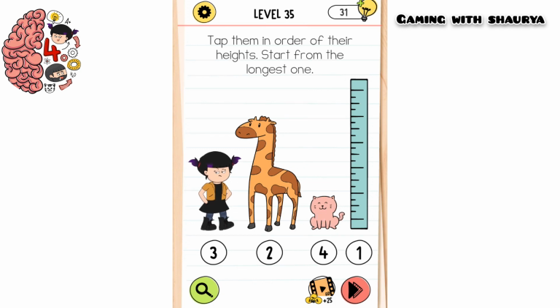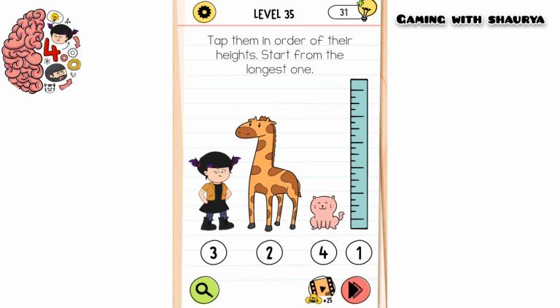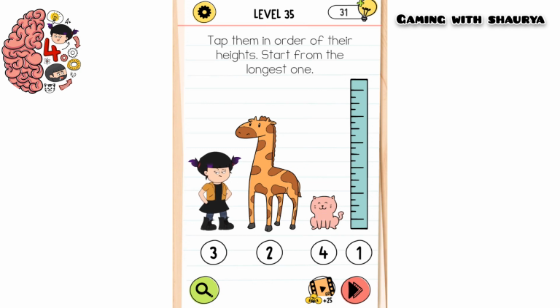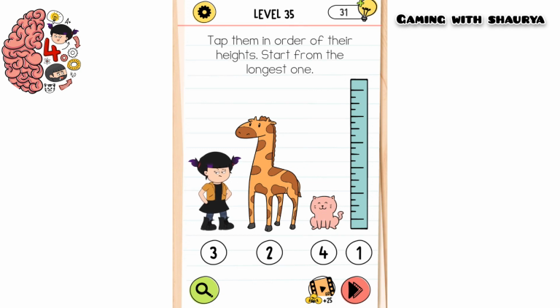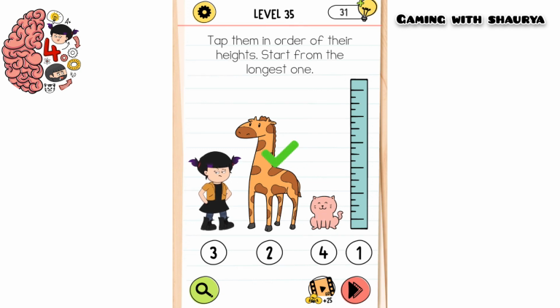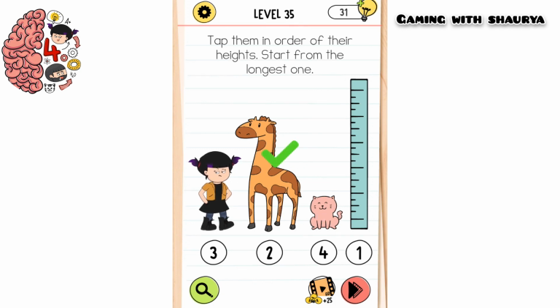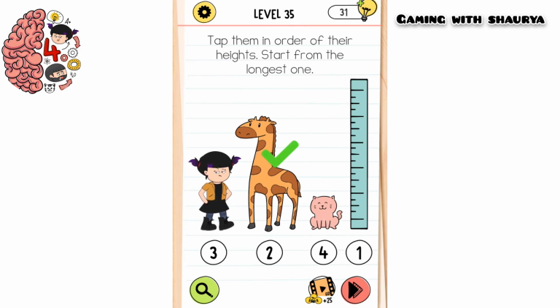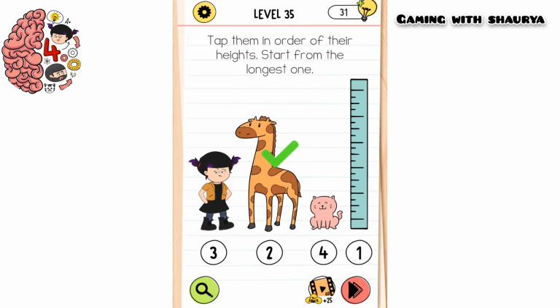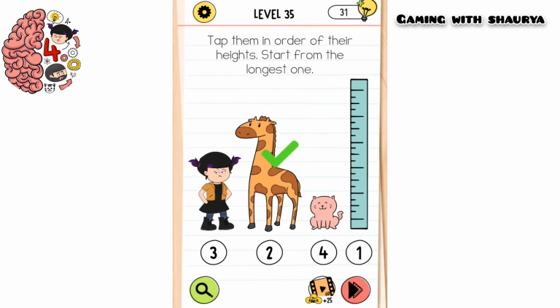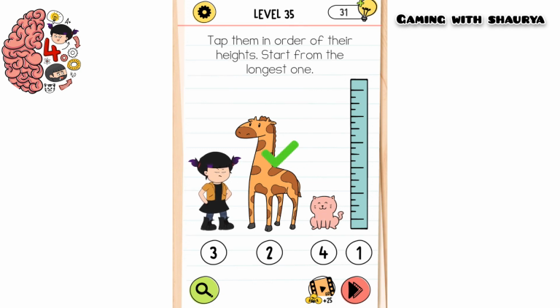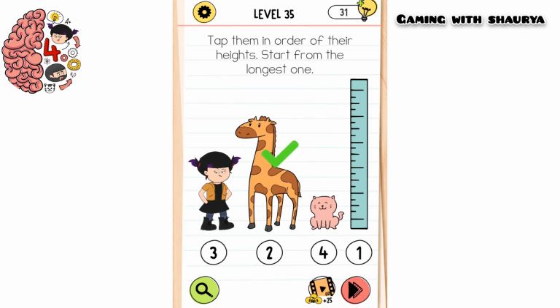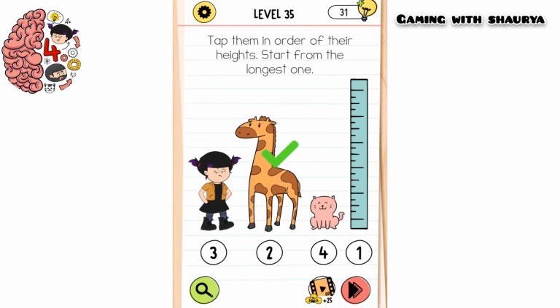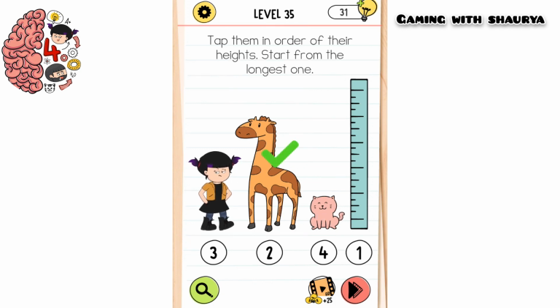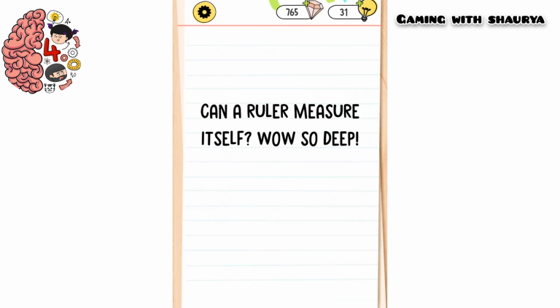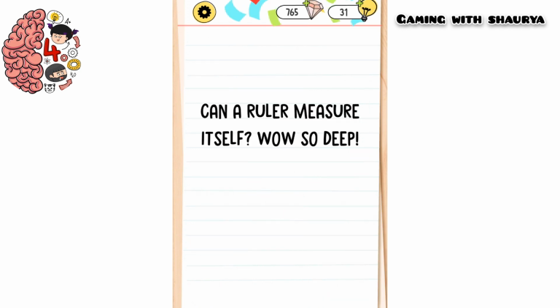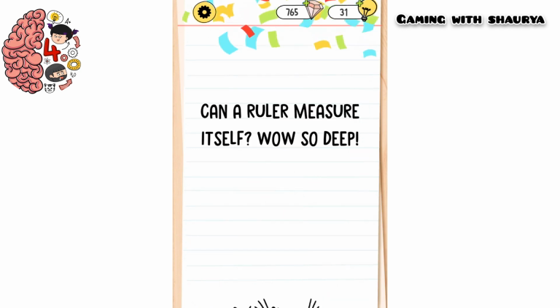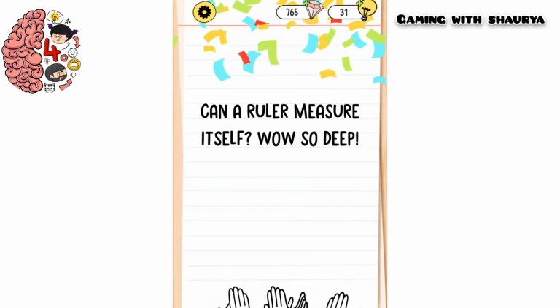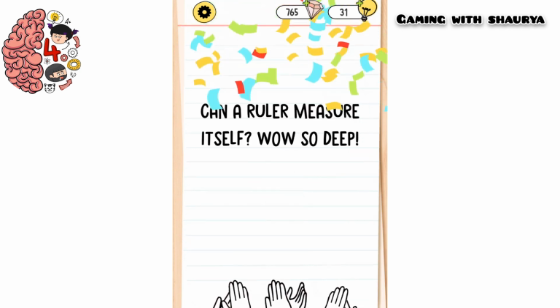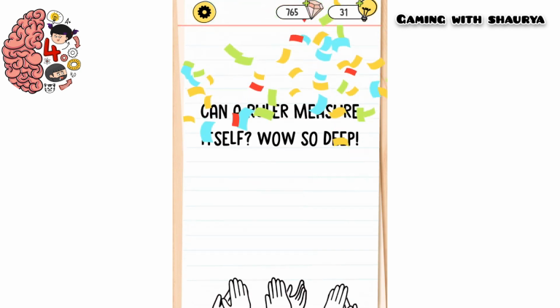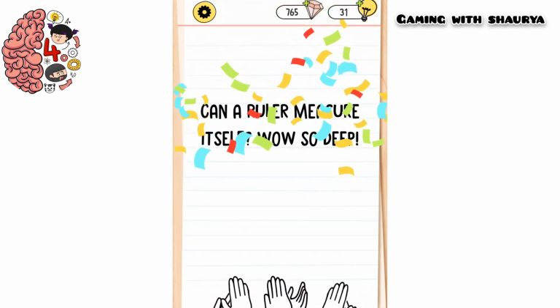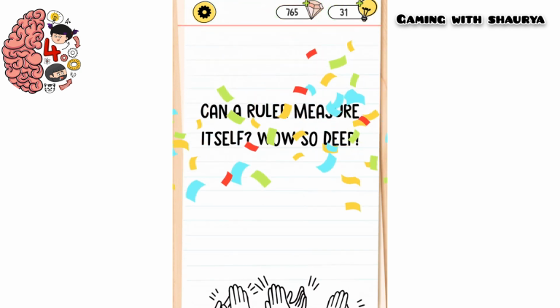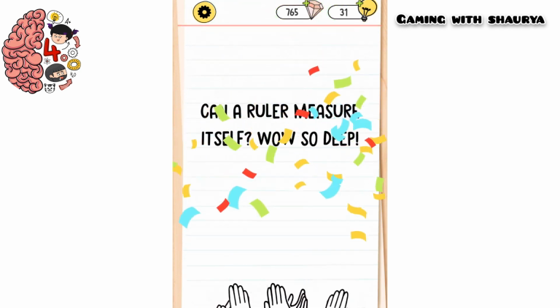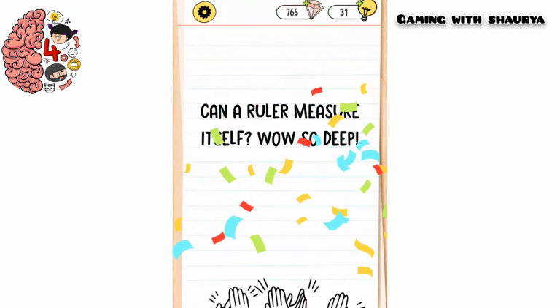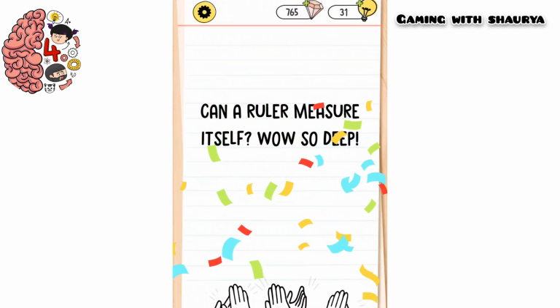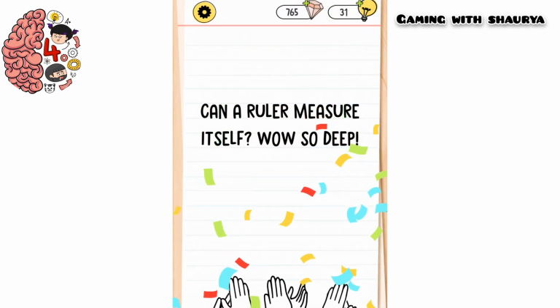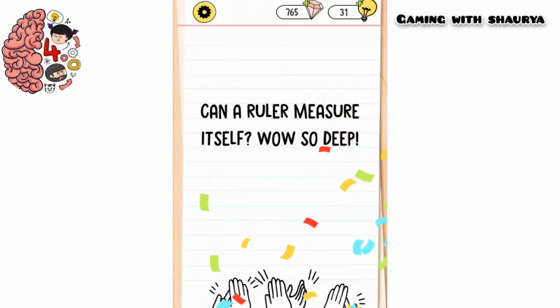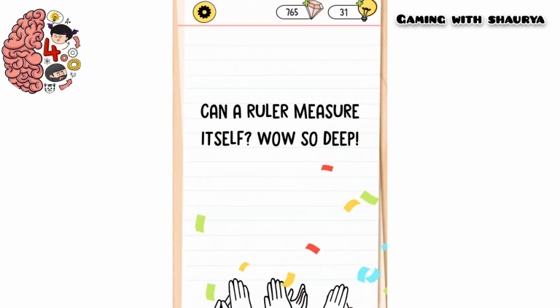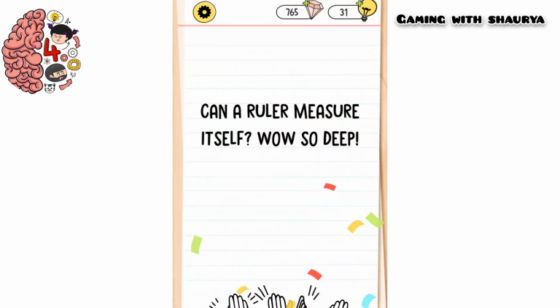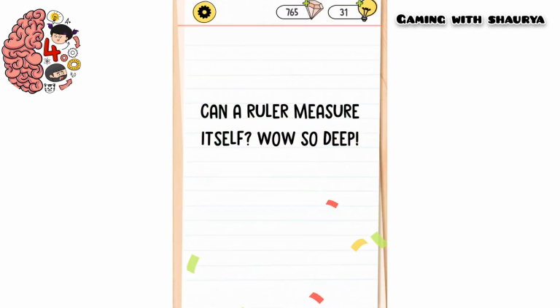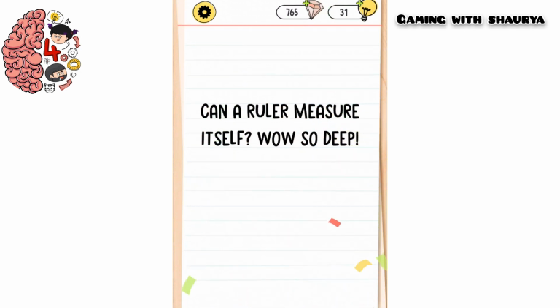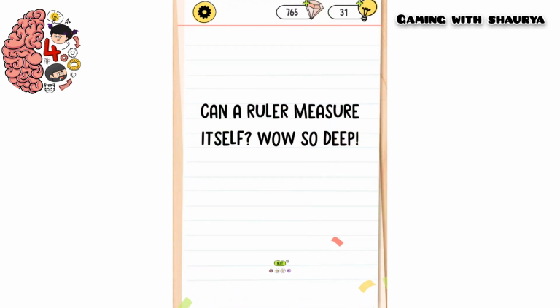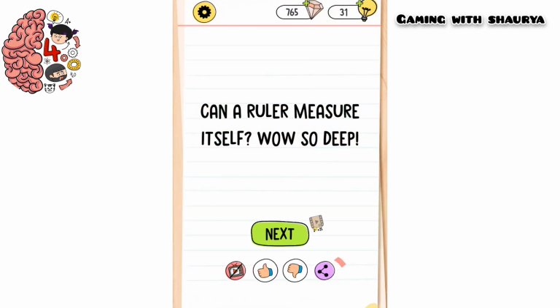So in this order you have to click on them and you will easily pass this level.